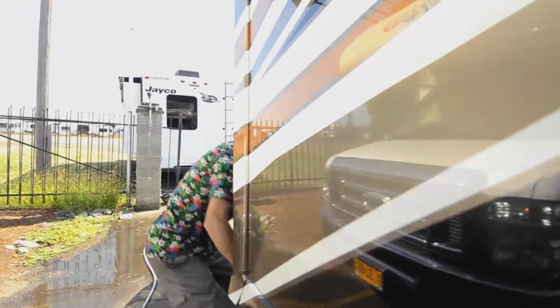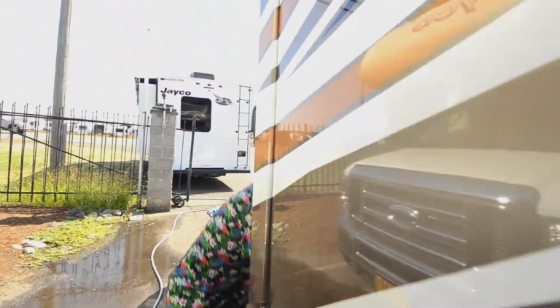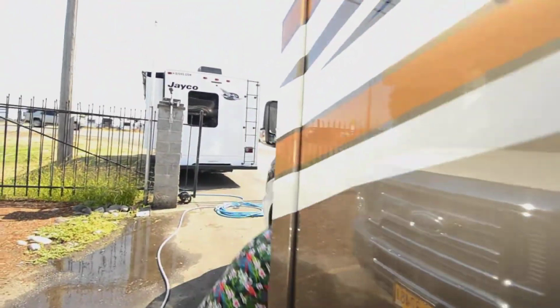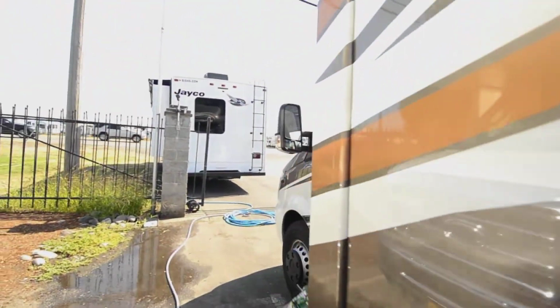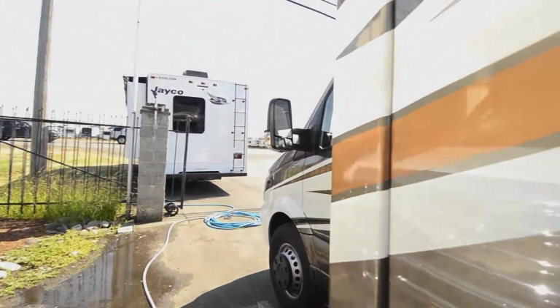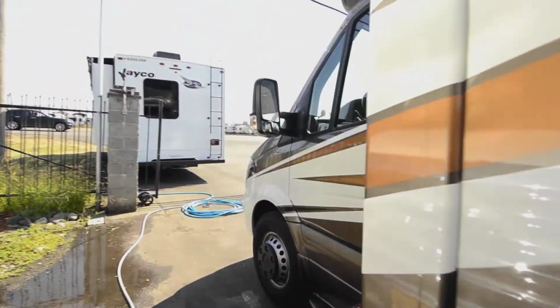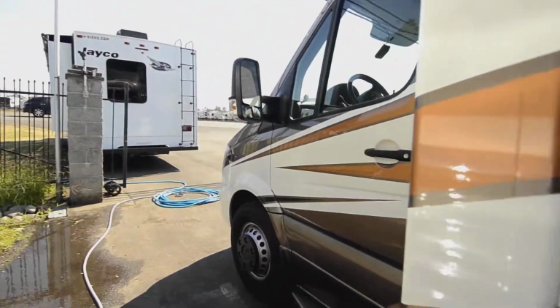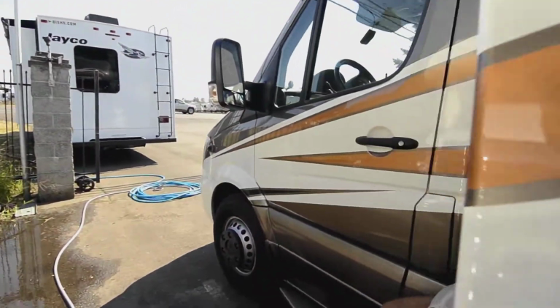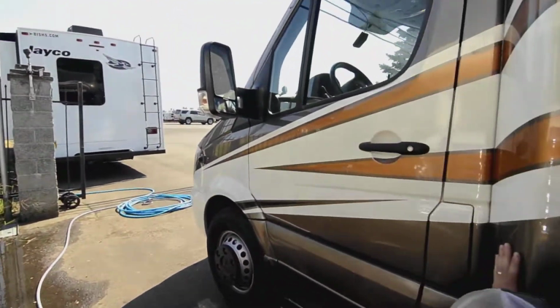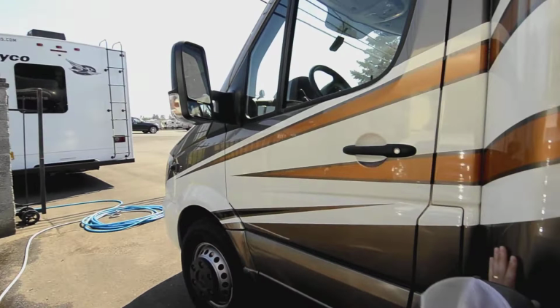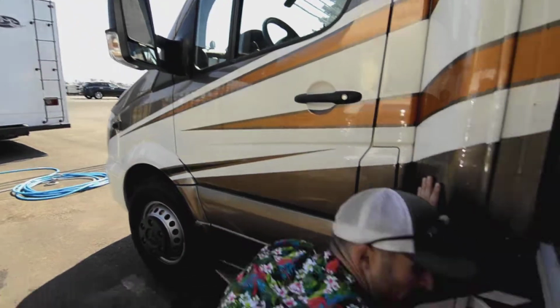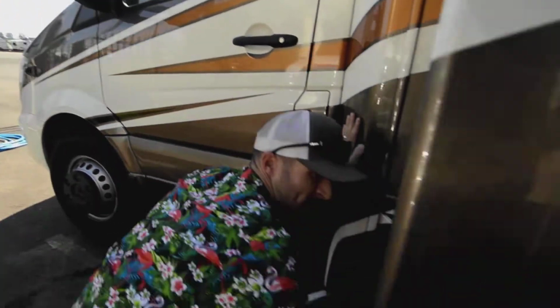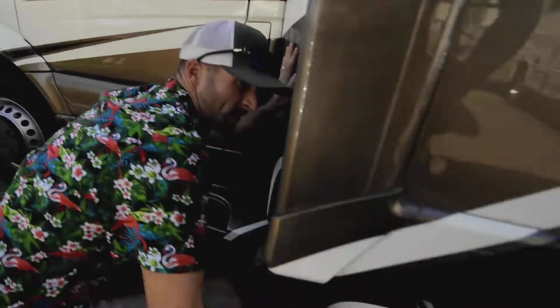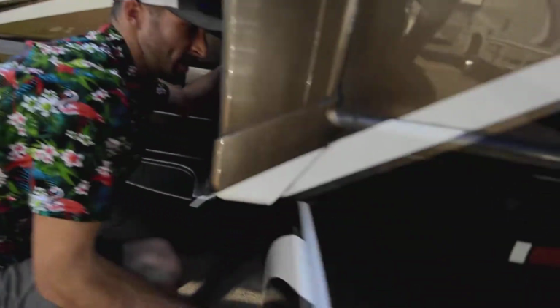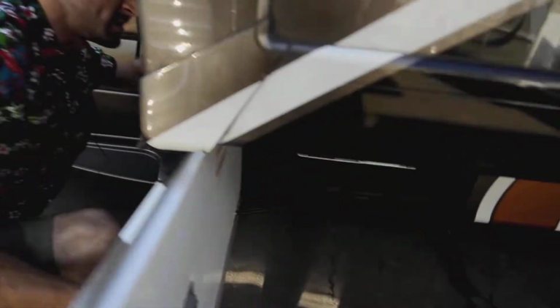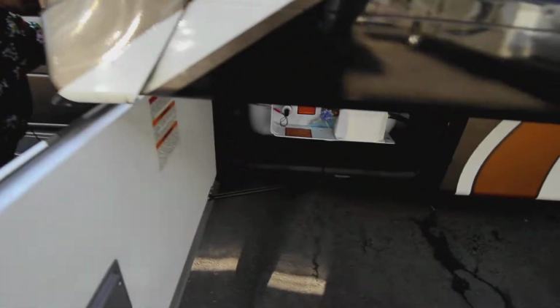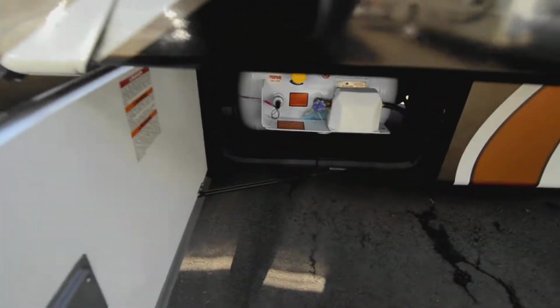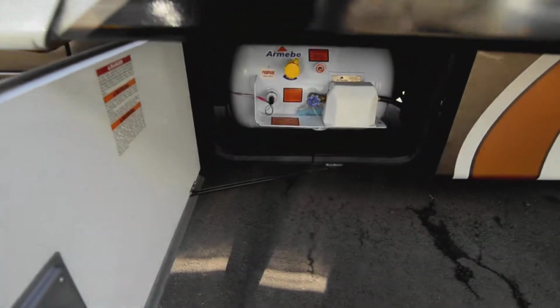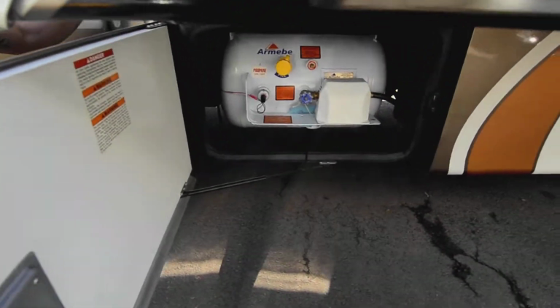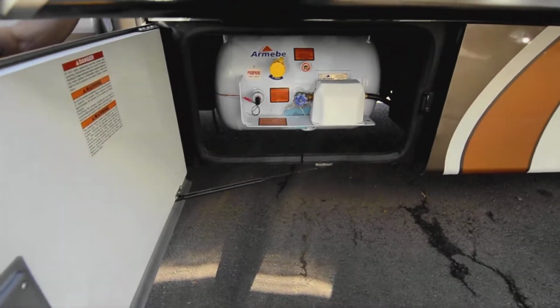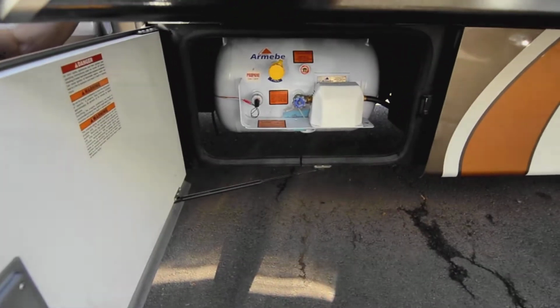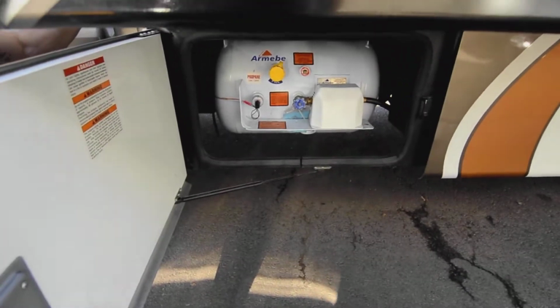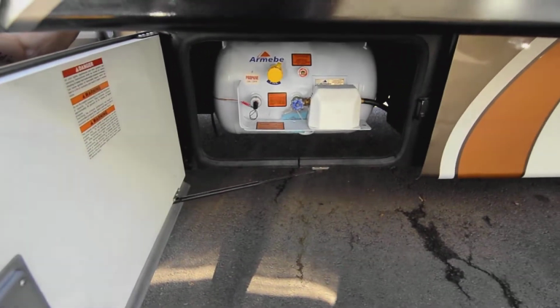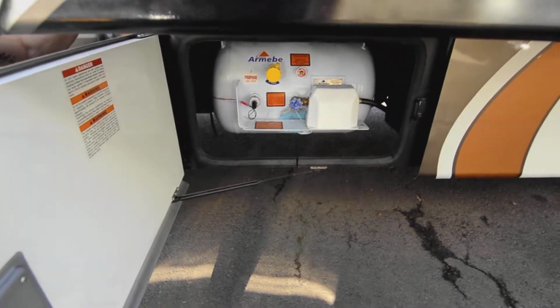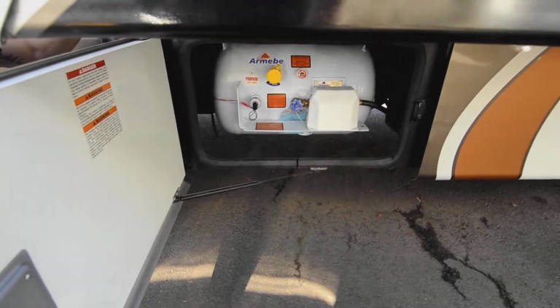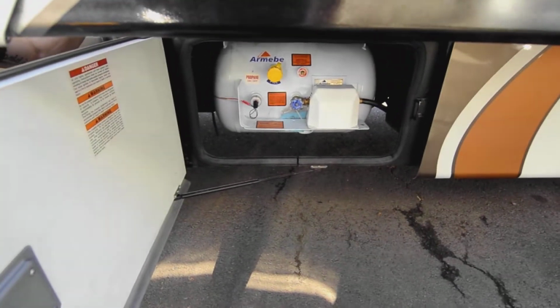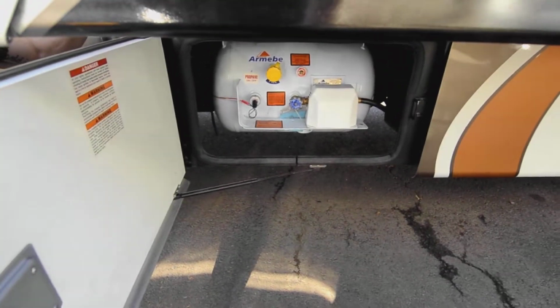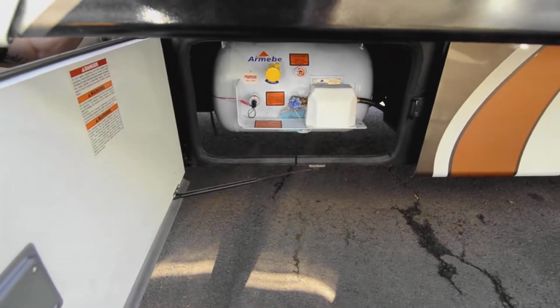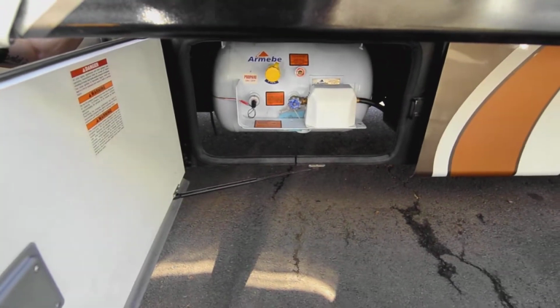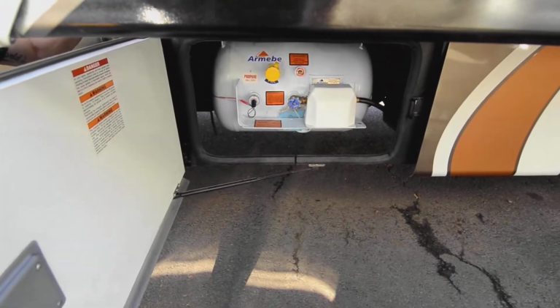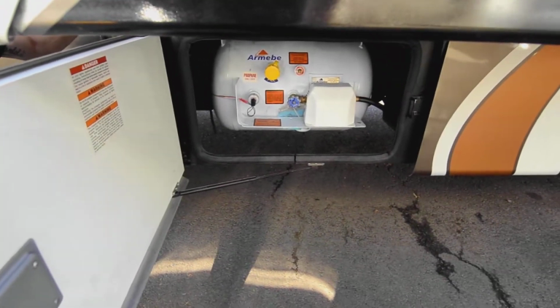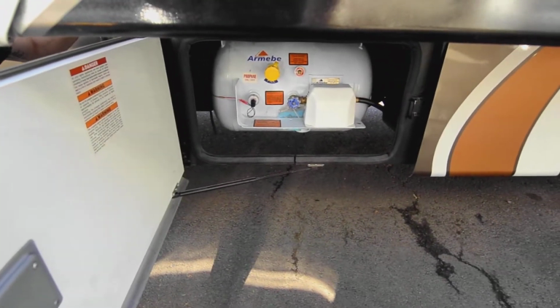Here's our propane tank — 20 gallons, easy to fill, easy to get to, and built right in.